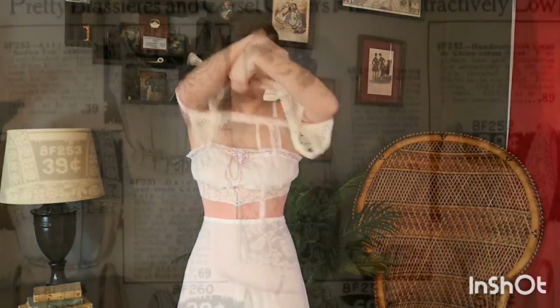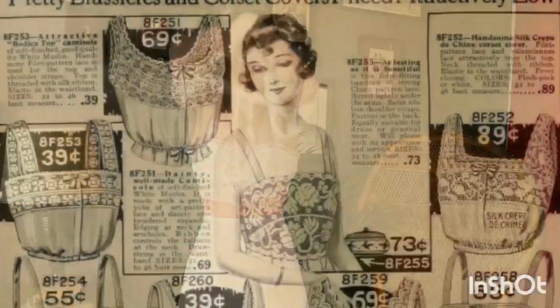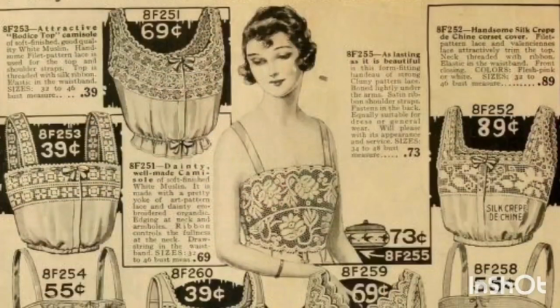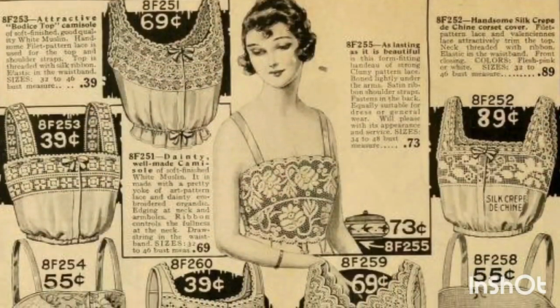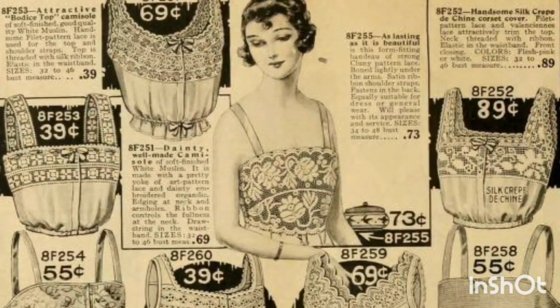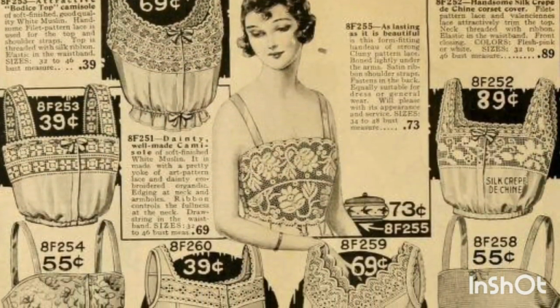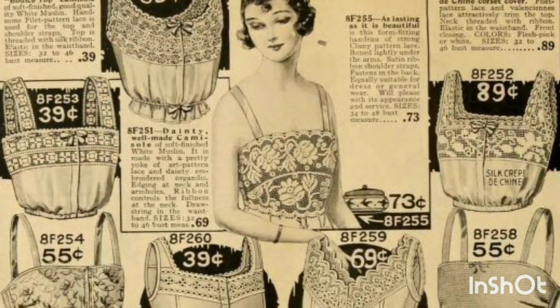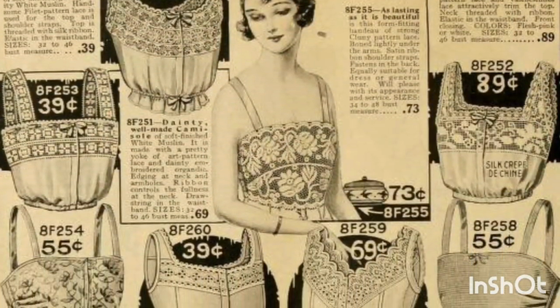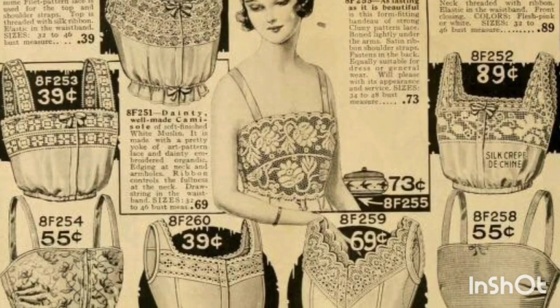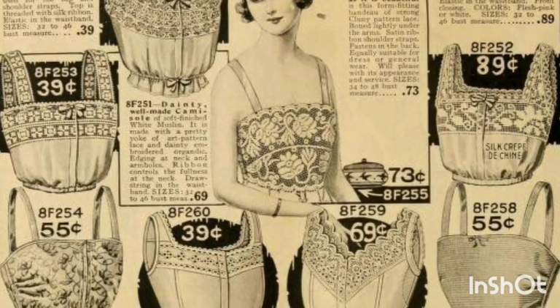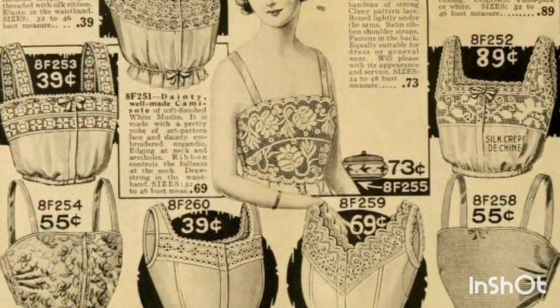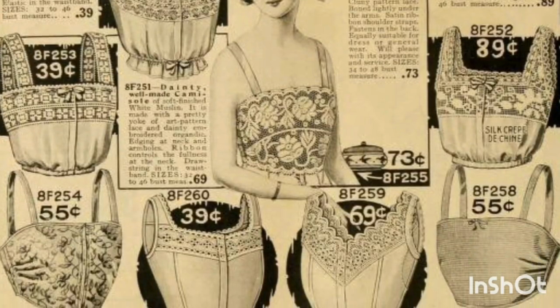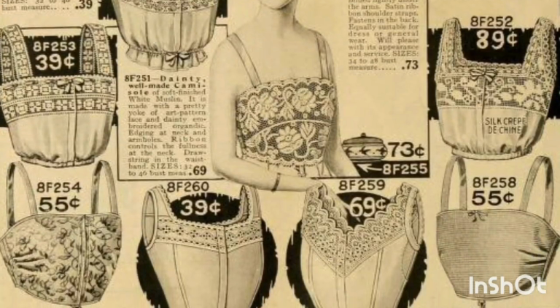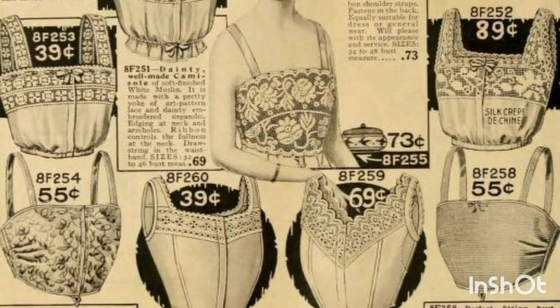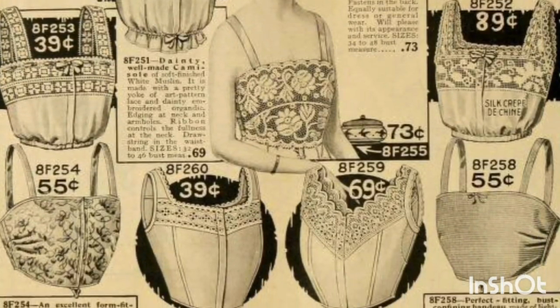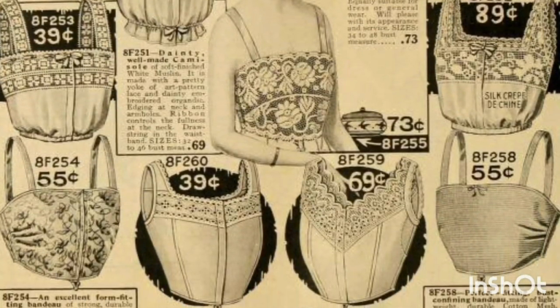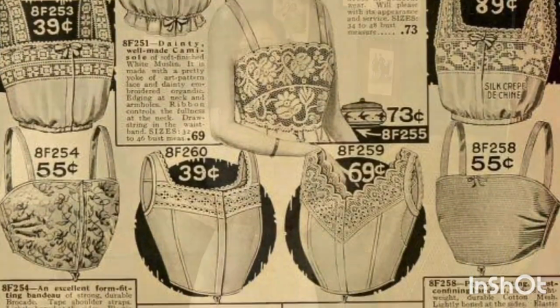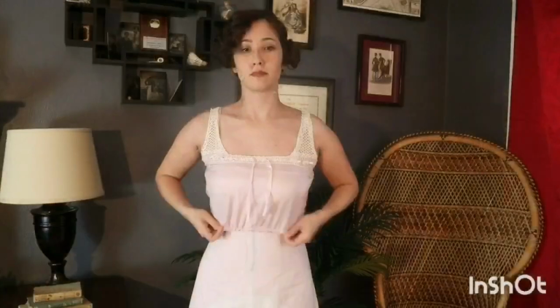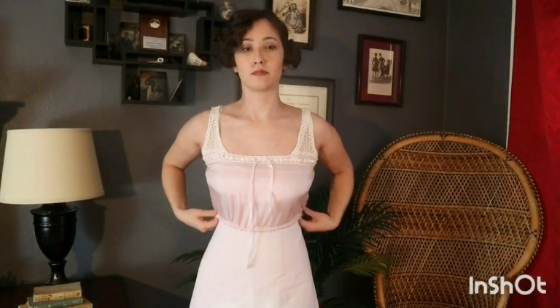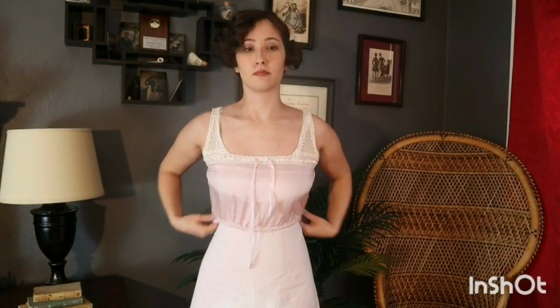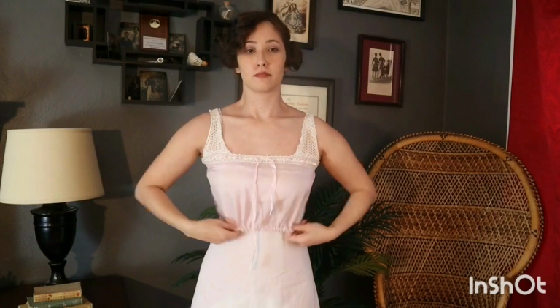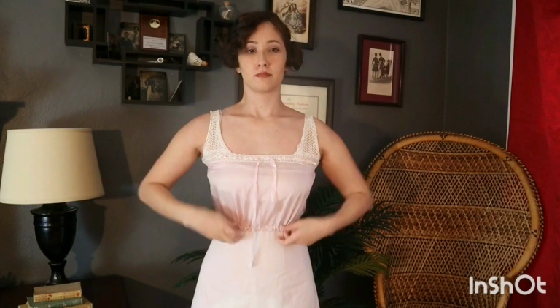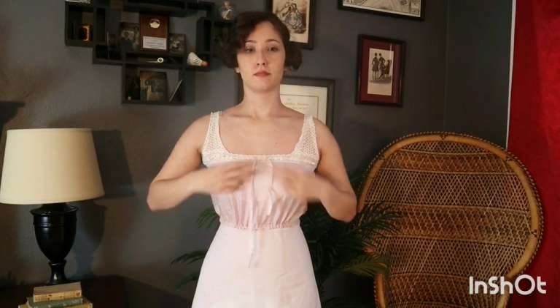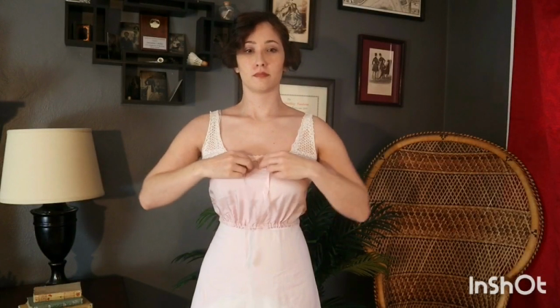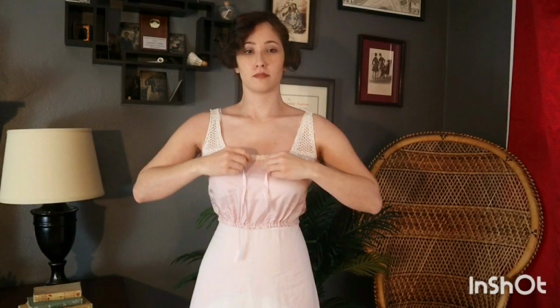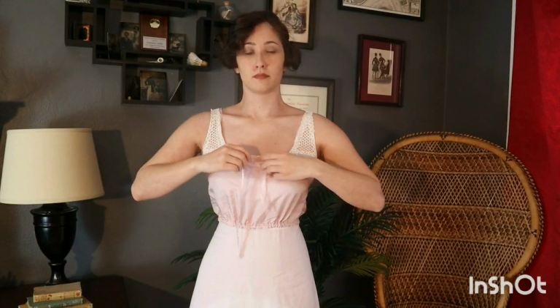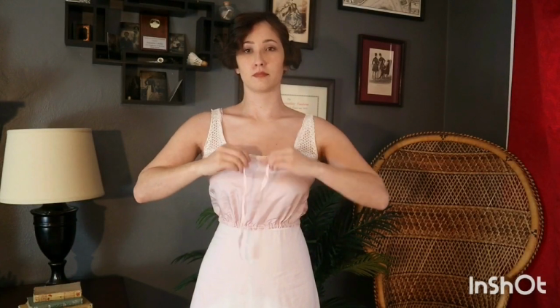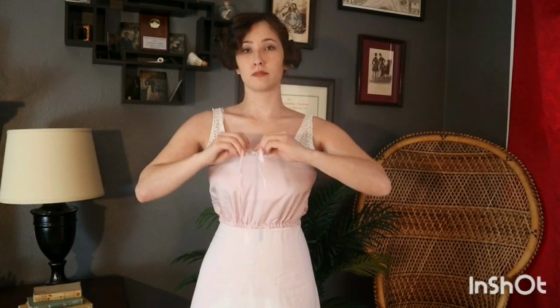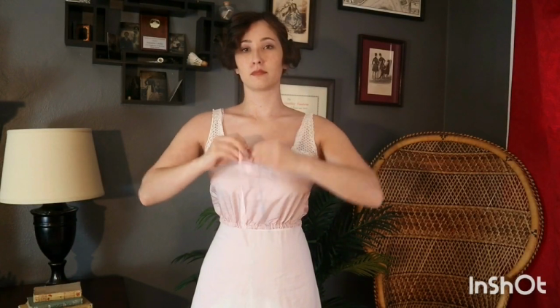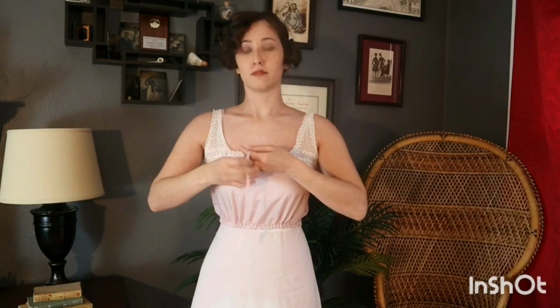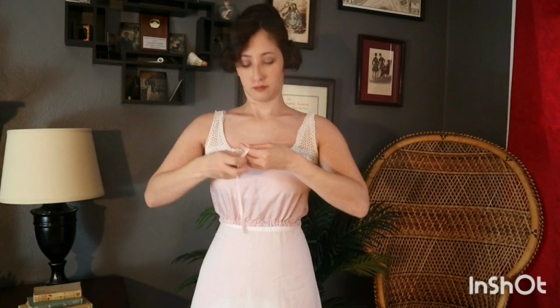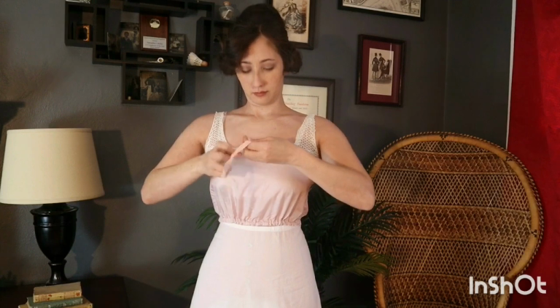There were a variety of camisoles, corset covers, and brassieres with varying levels of support based on what your body needed.